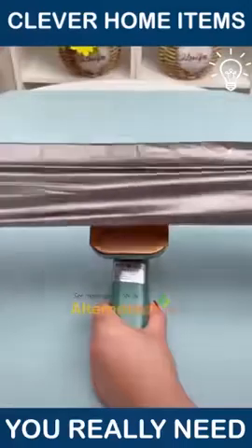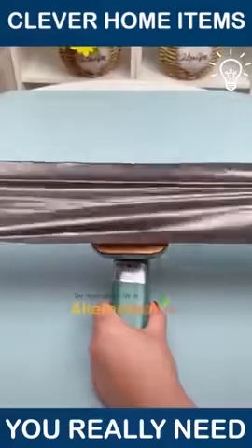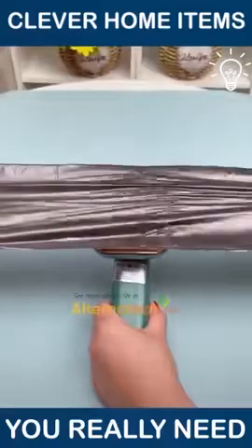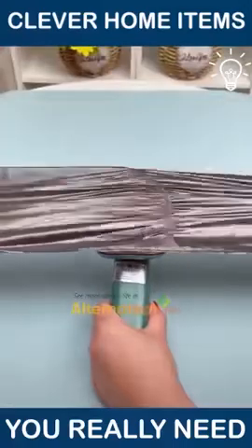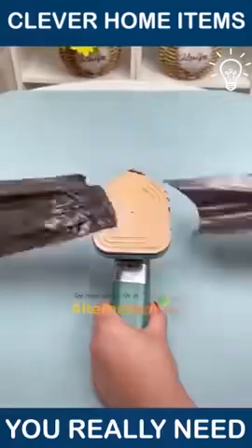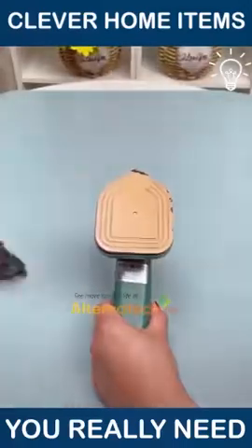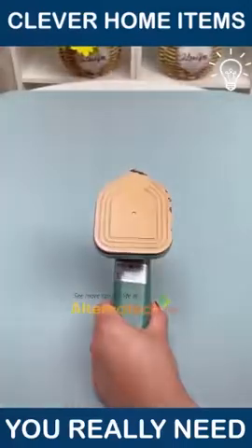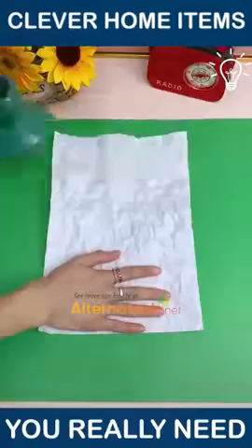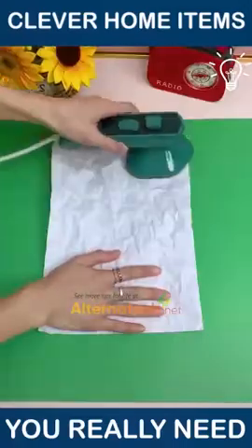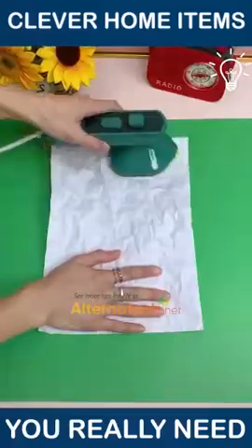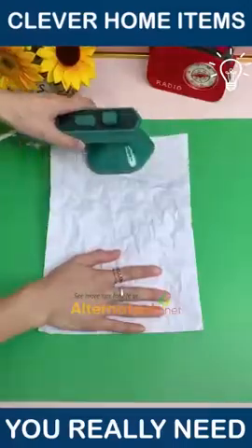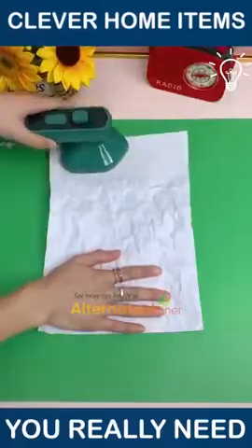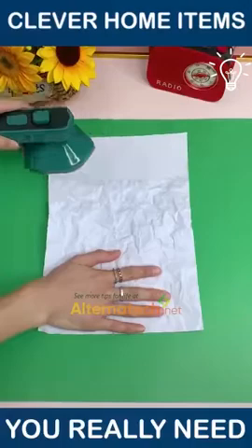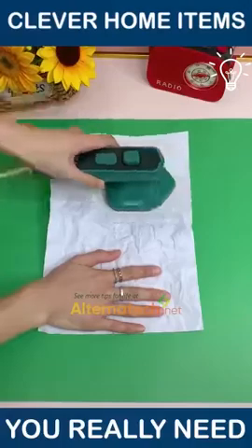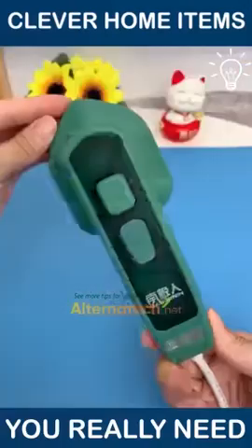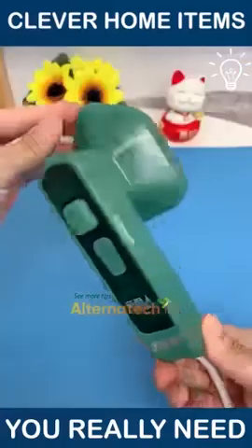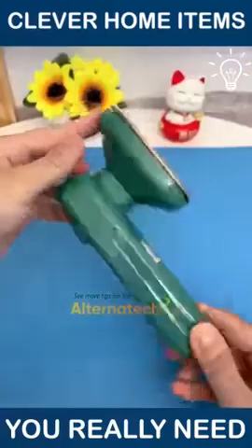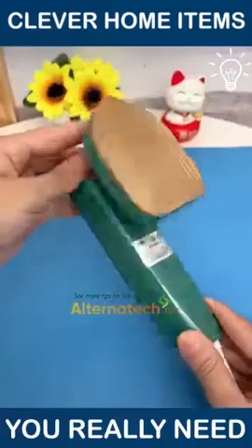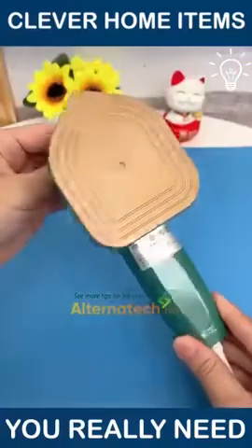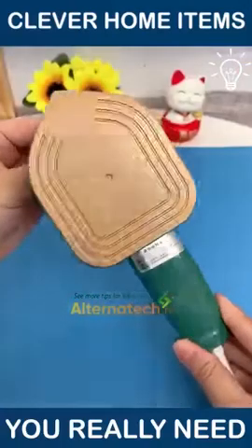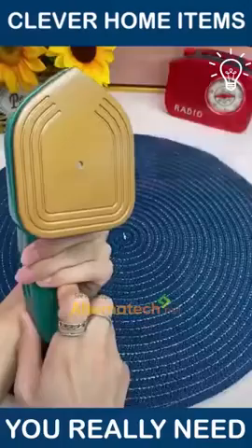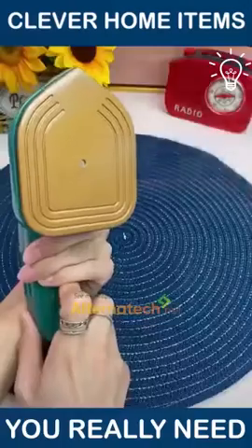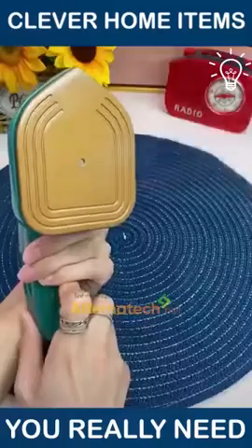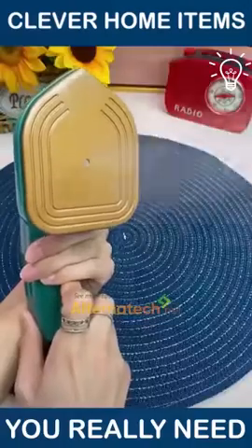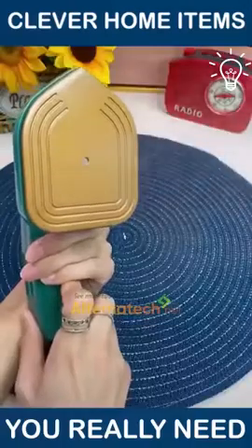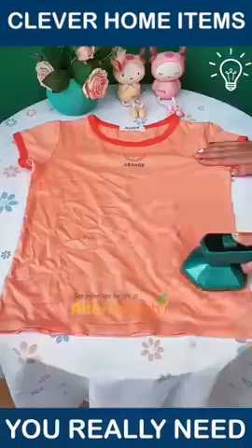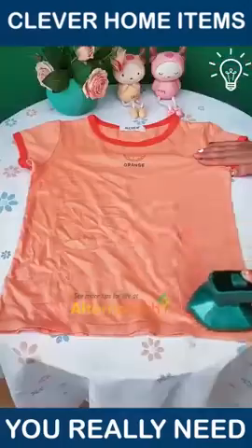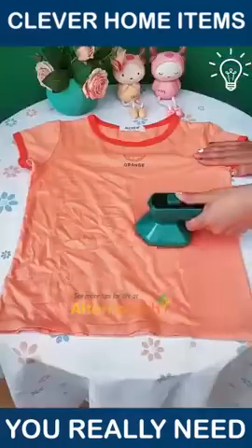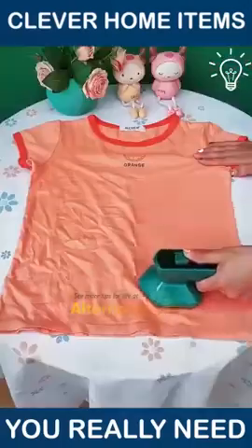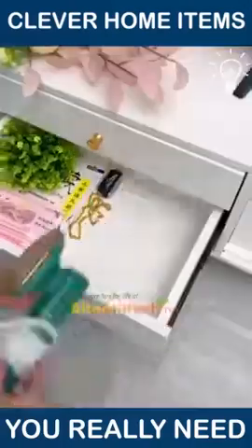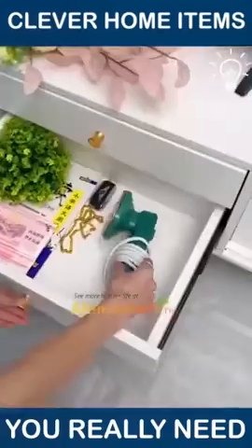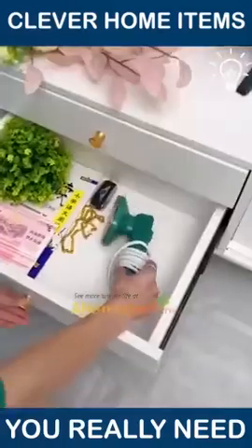This small item is an iron that works perfectly well. Plus, it's way easier to take with you anywhere you go.